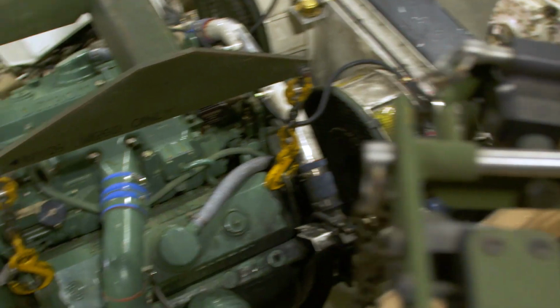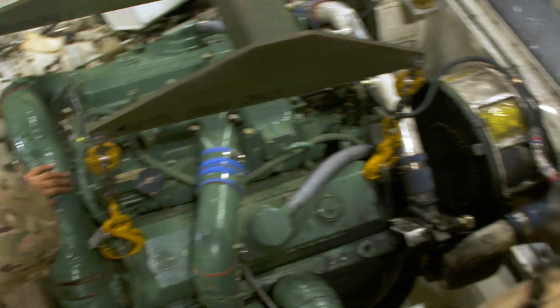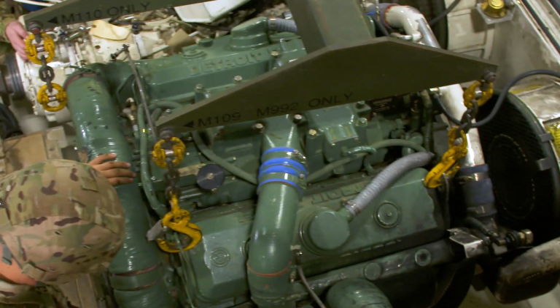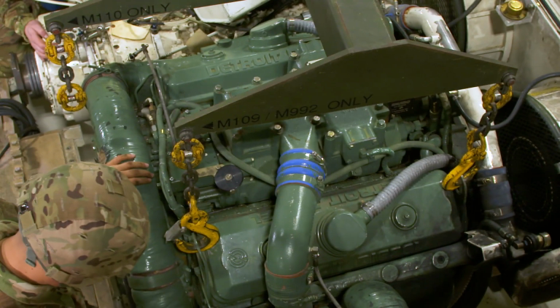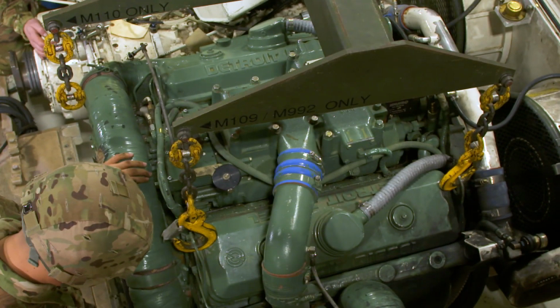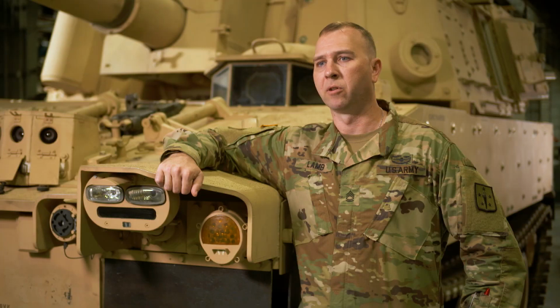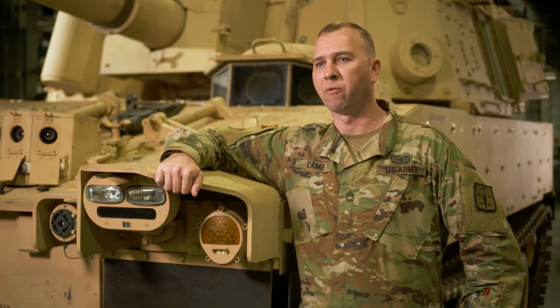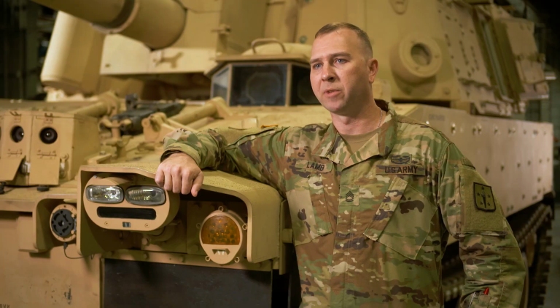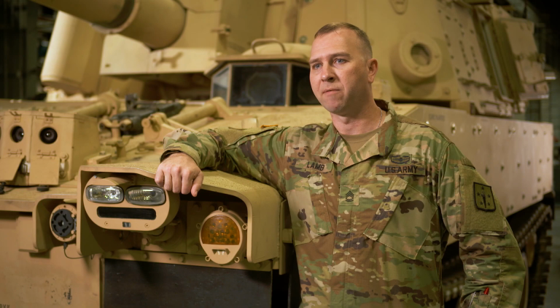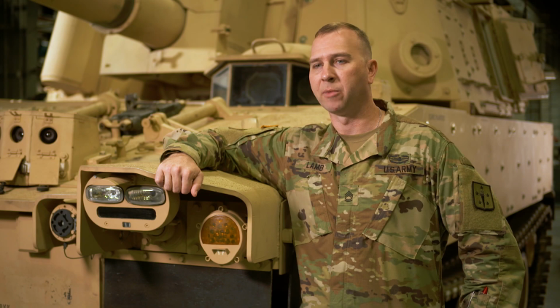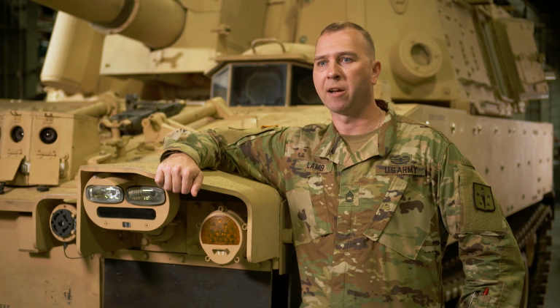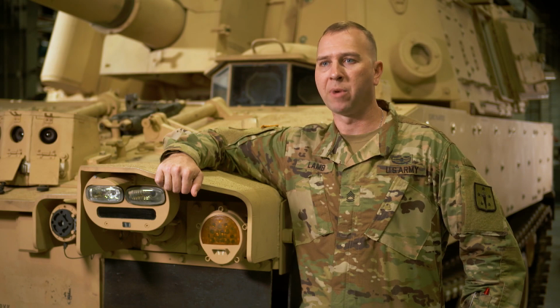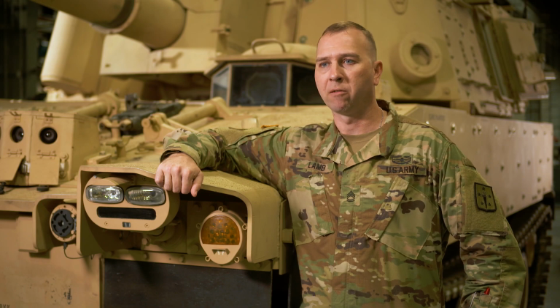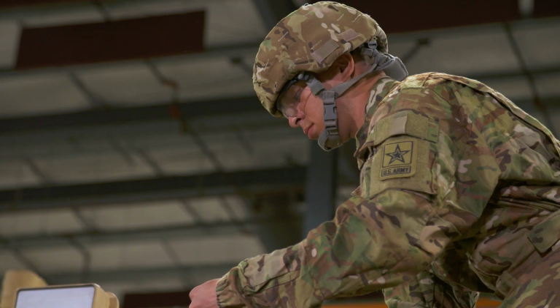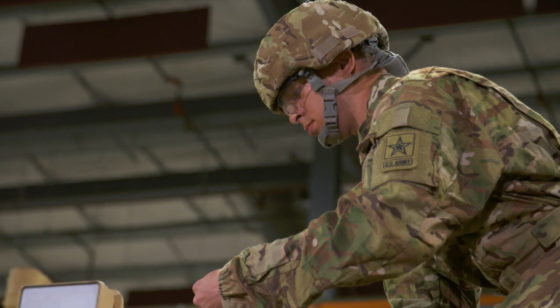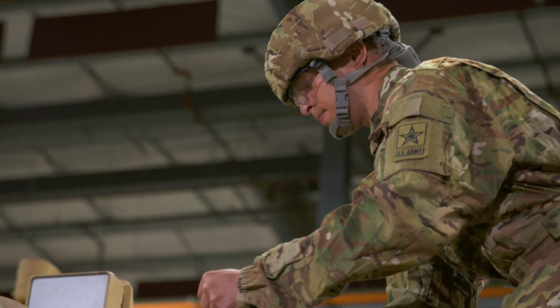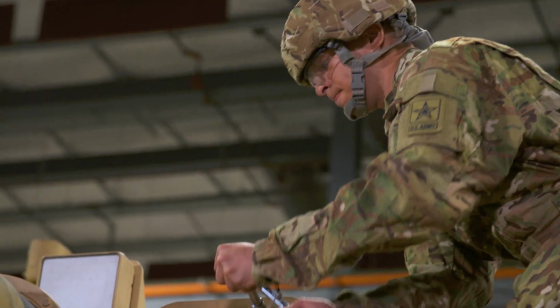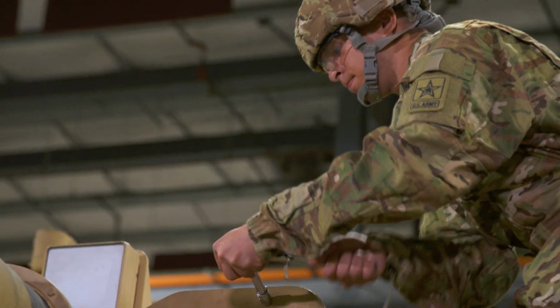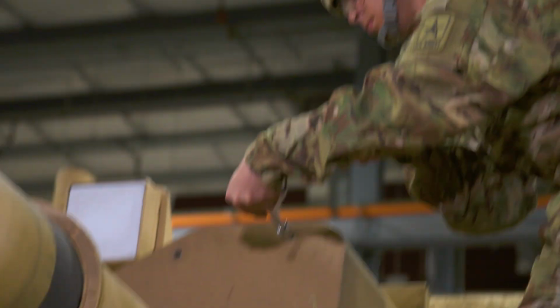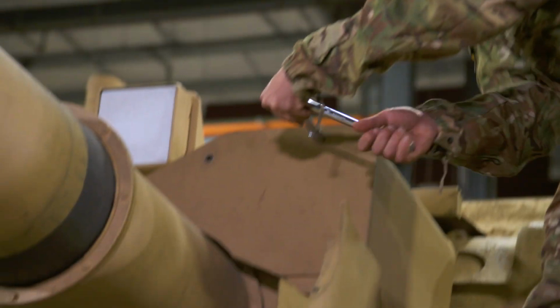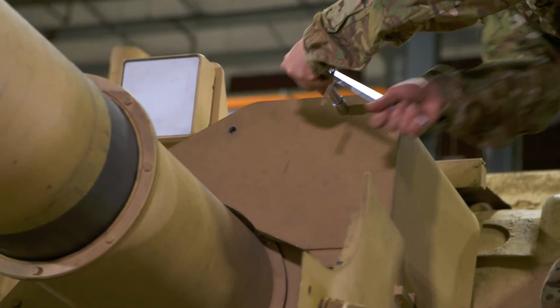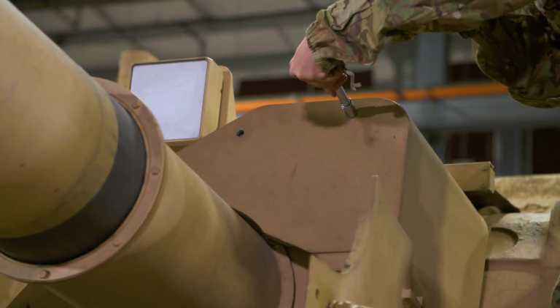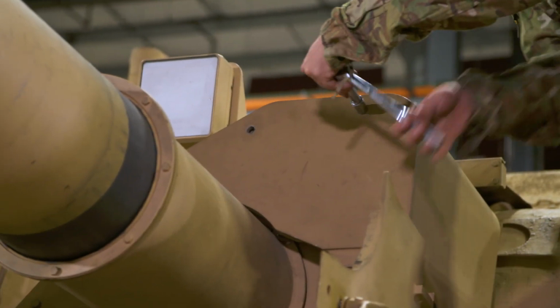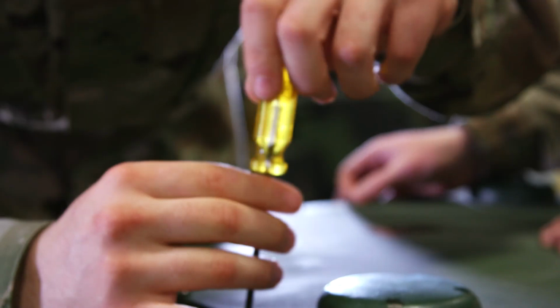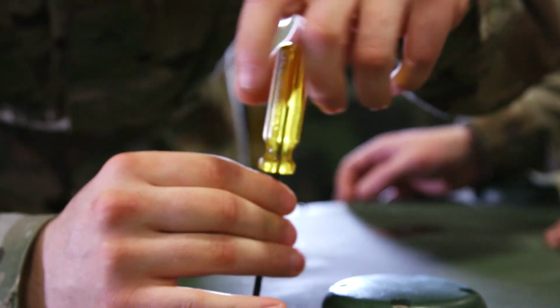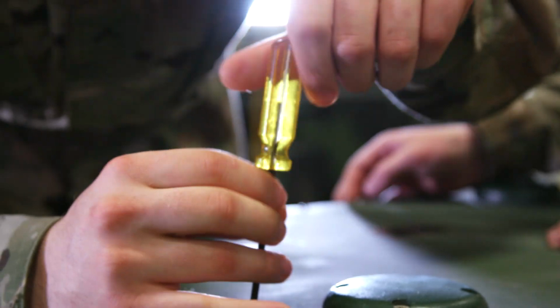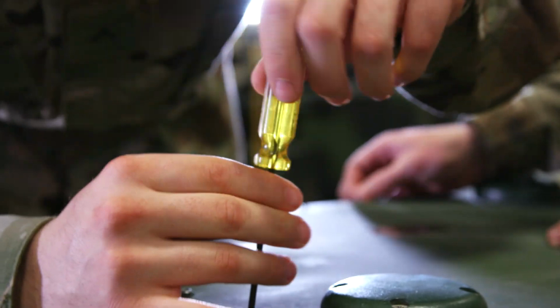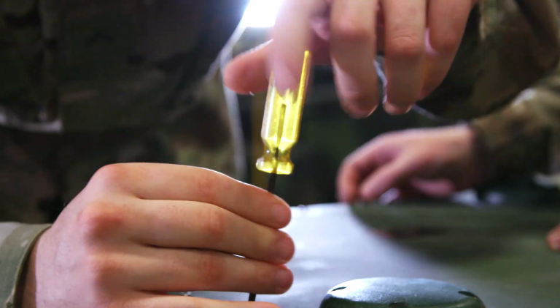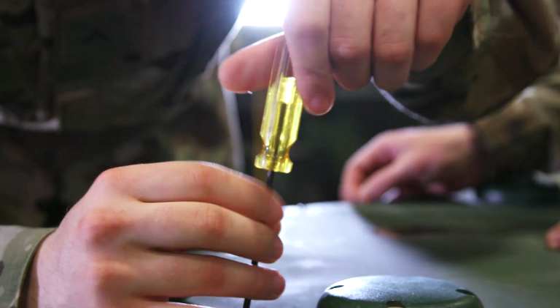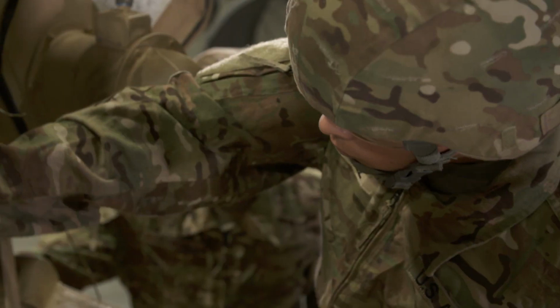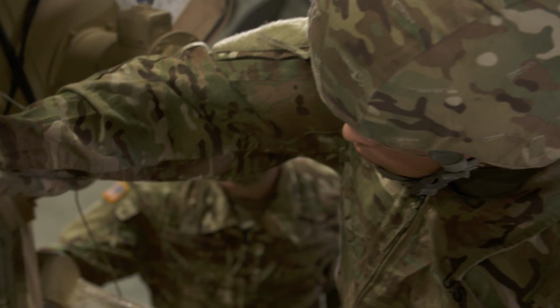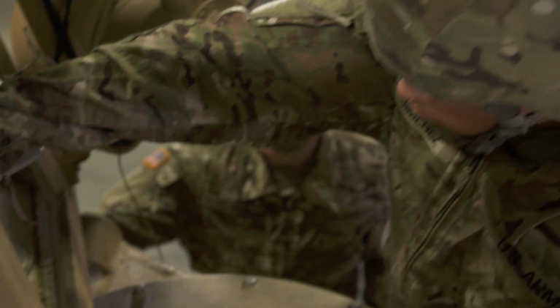We look for soldiers that are capable of hard work, can maintain discipline, looking for them to have some mechanical background or a desire to progress and maybe get some of those skills to benefit them on the job.